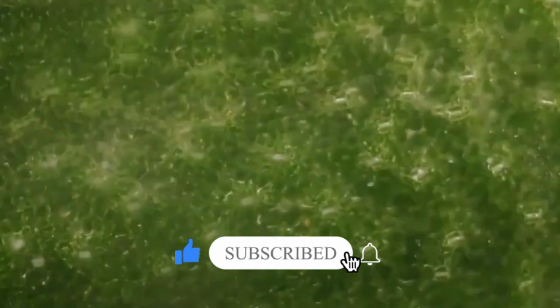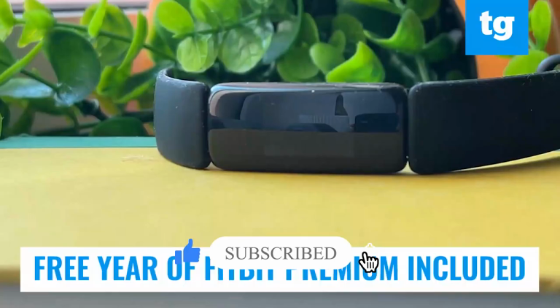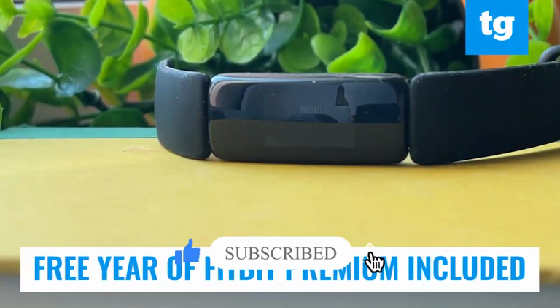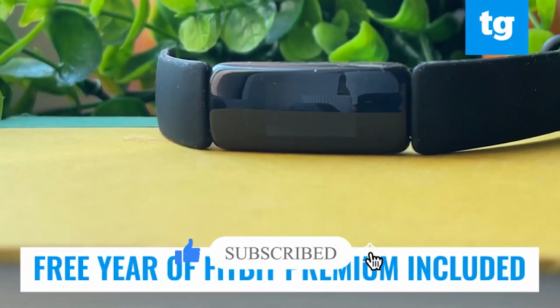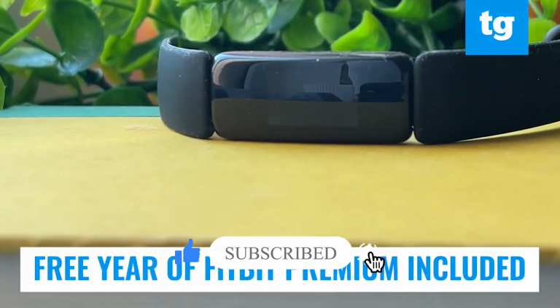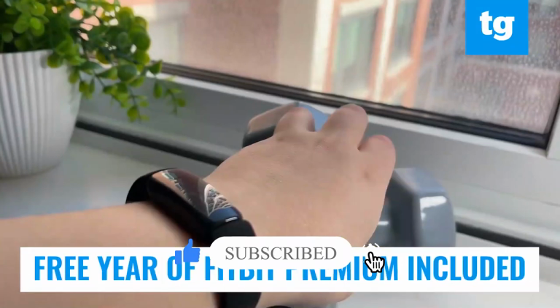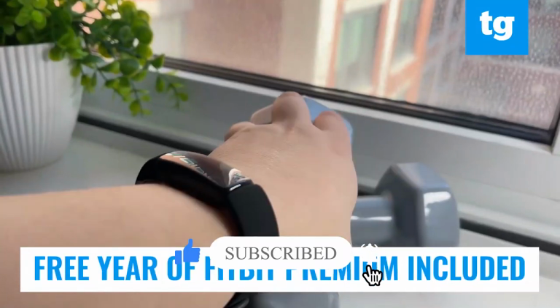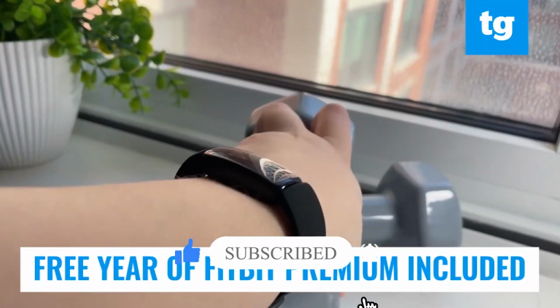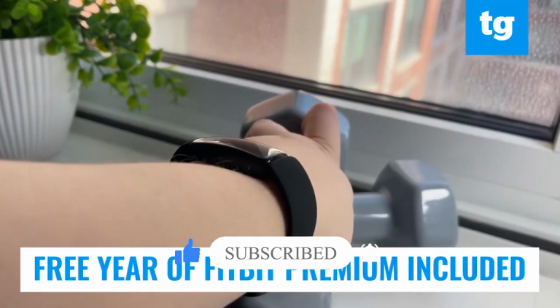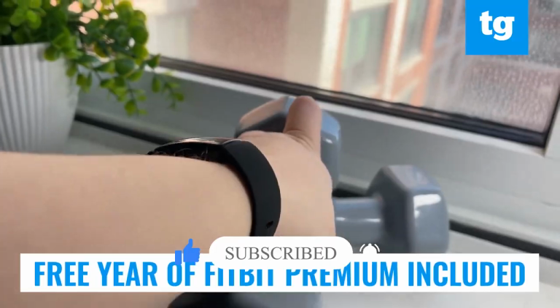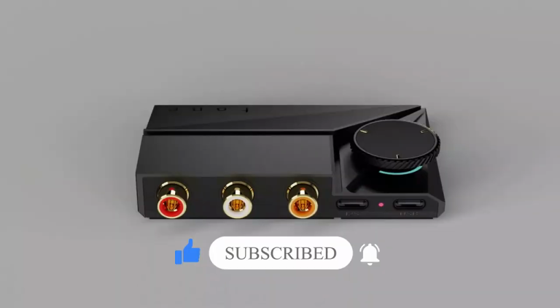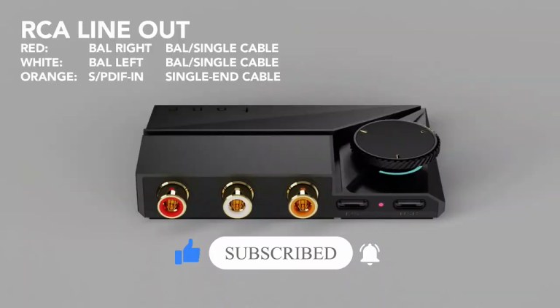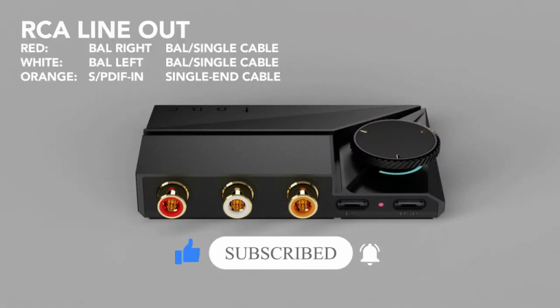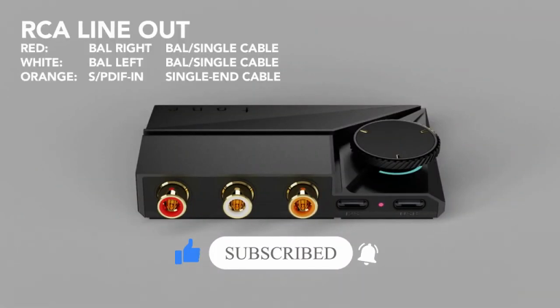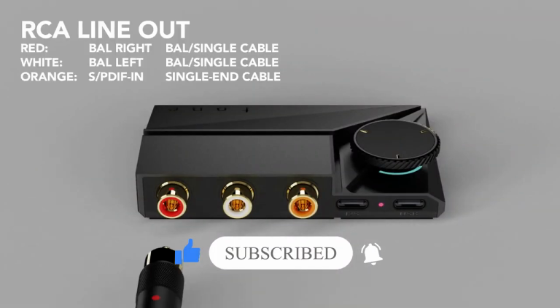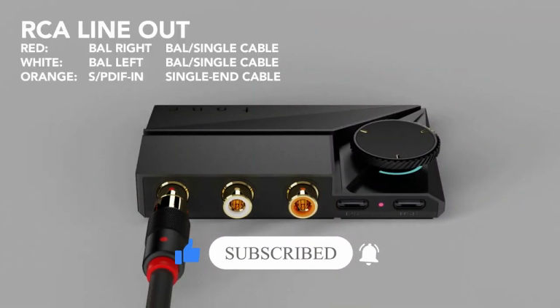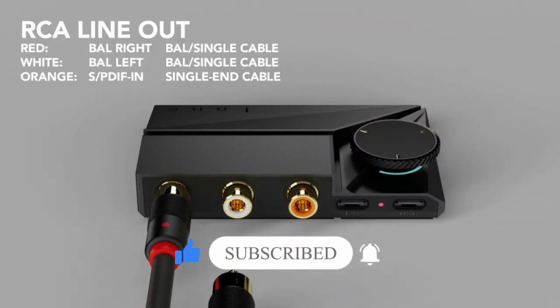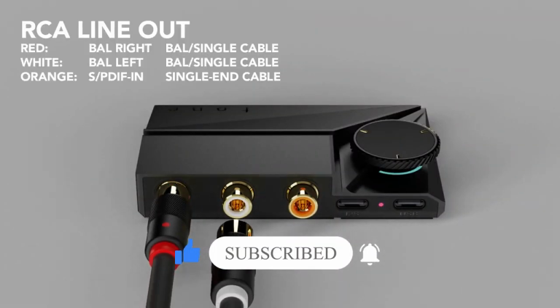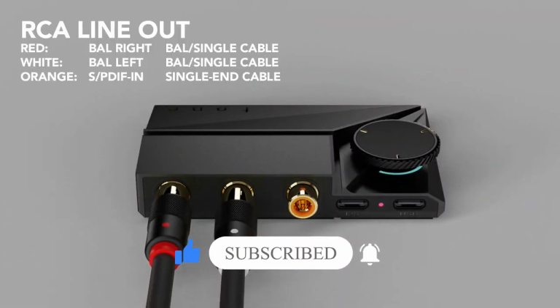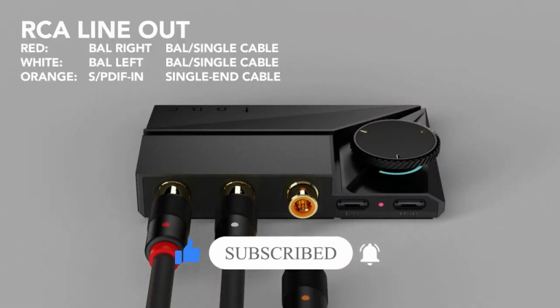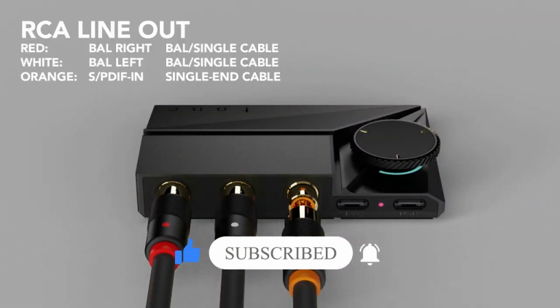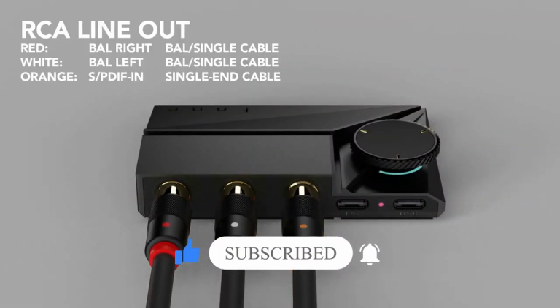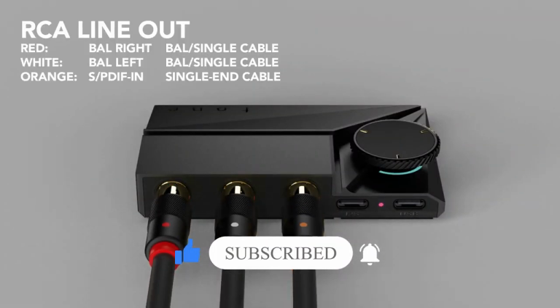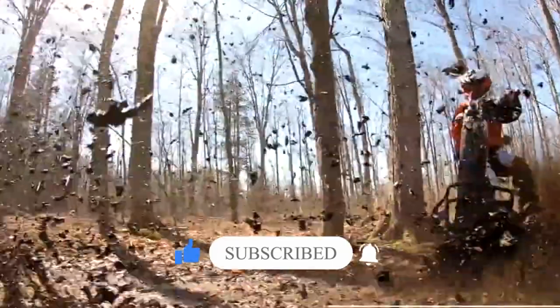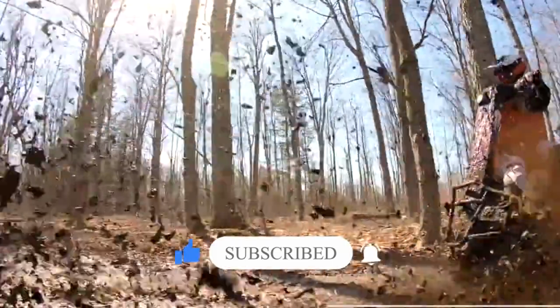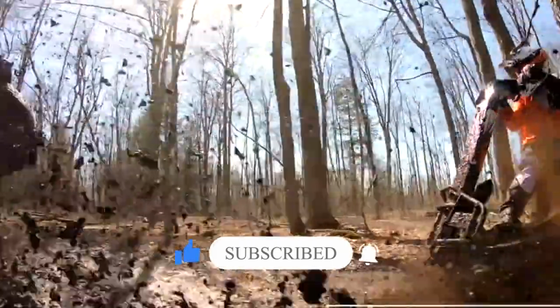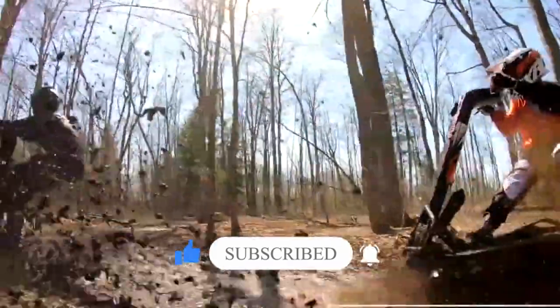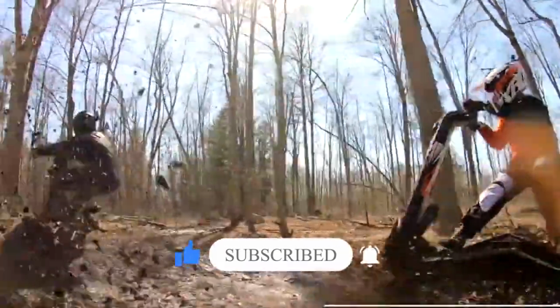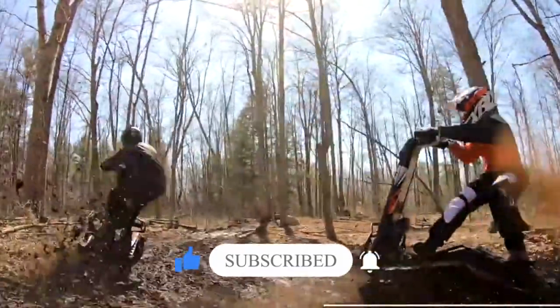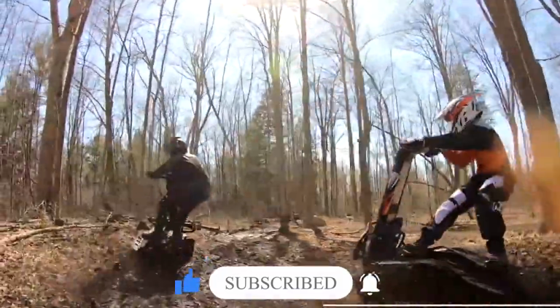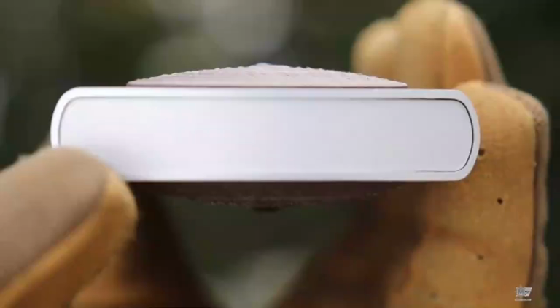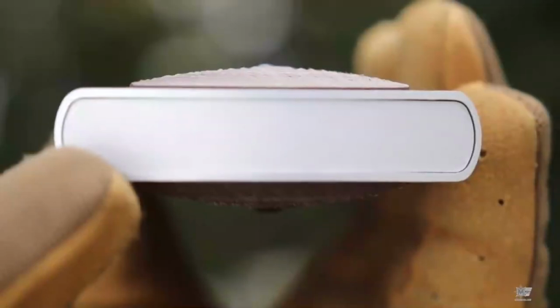So that was all for today's video. I hope you all enjoyed it. See you guys in the next video. Take care and bye-bye.